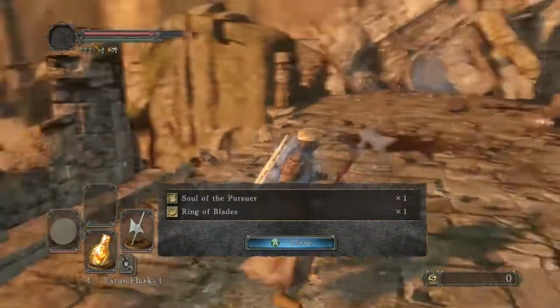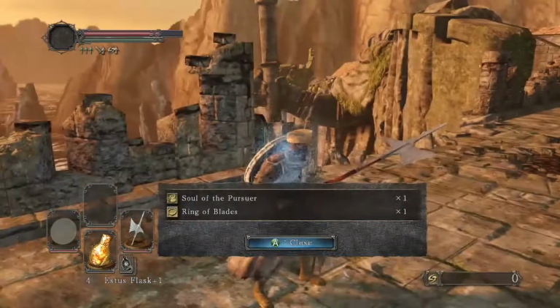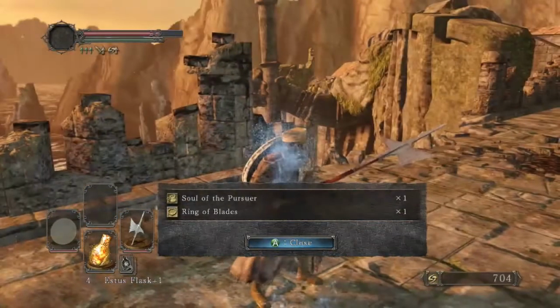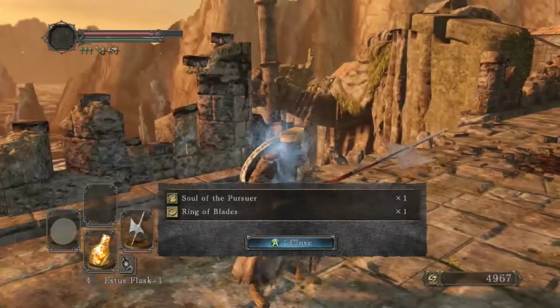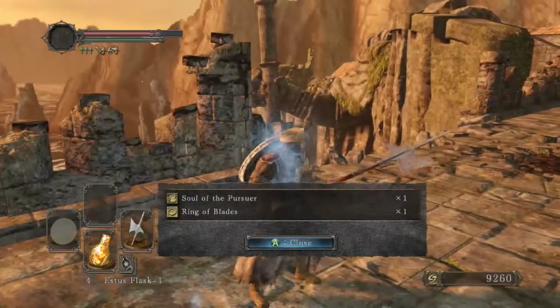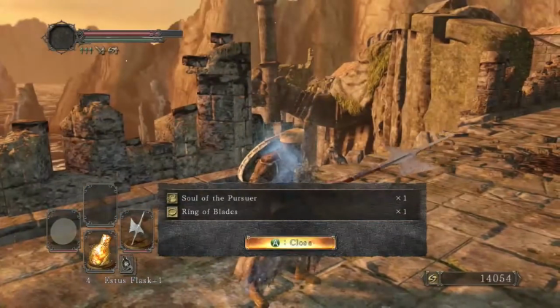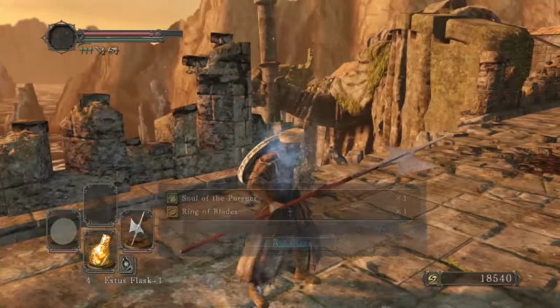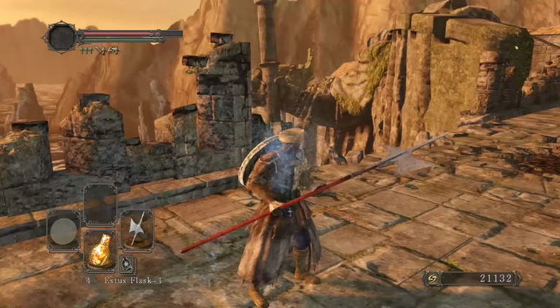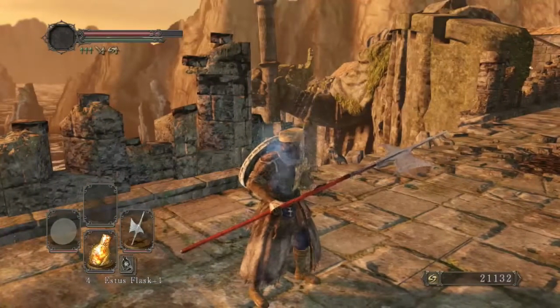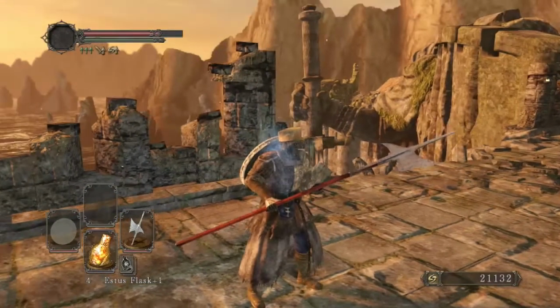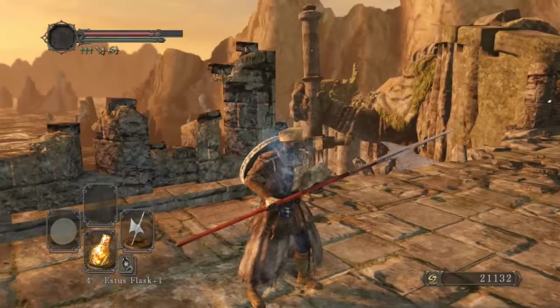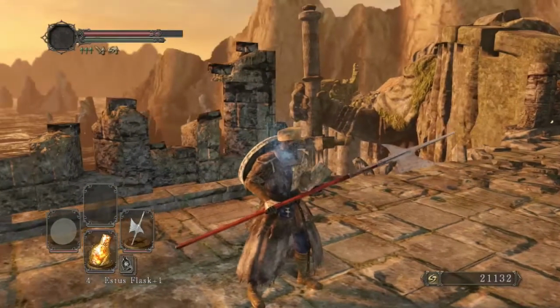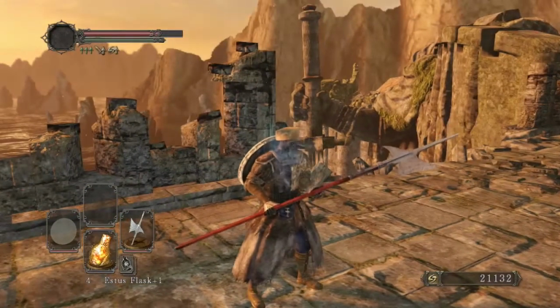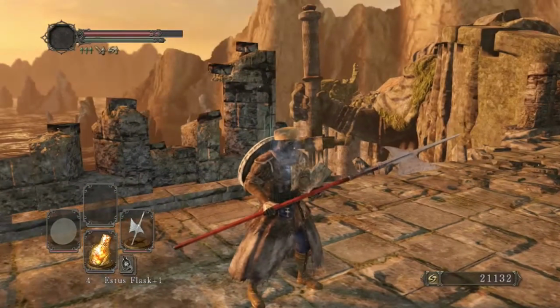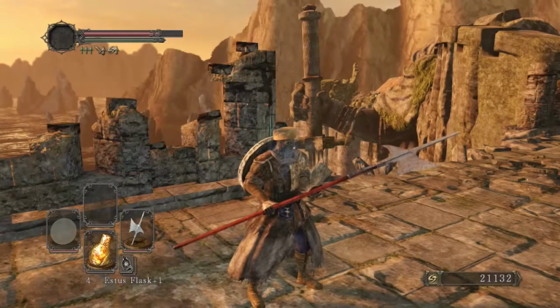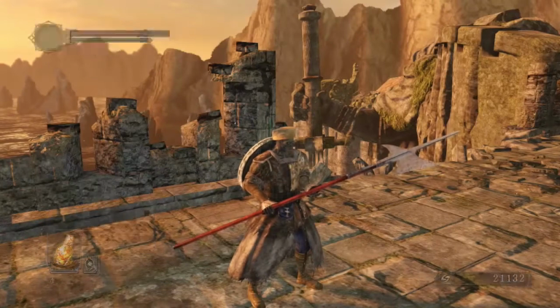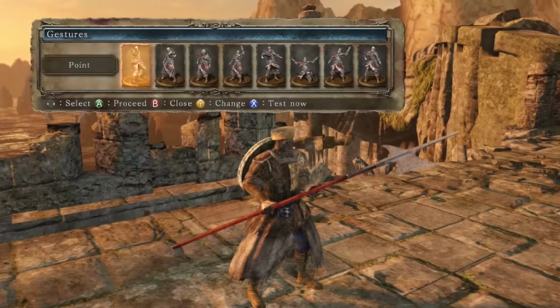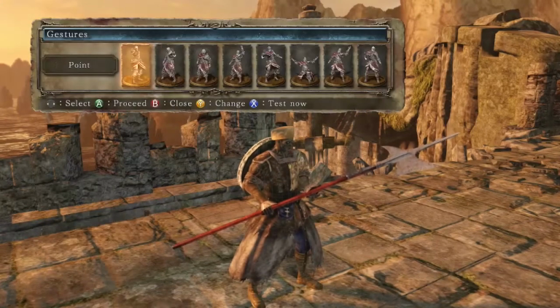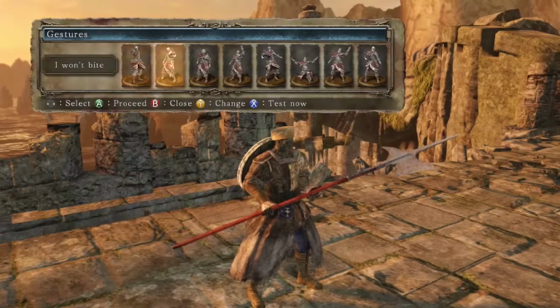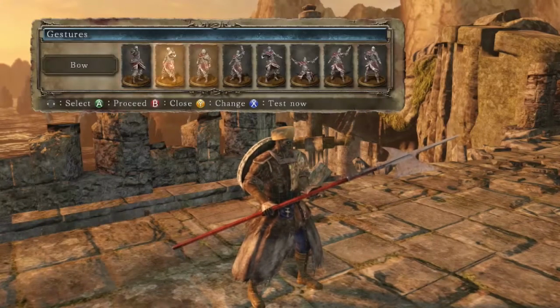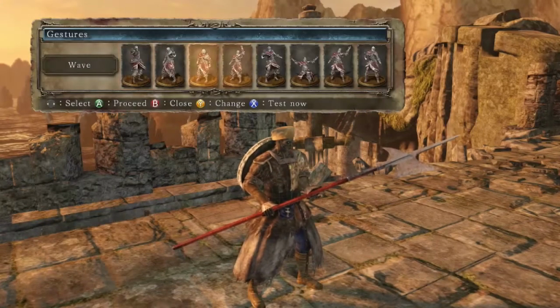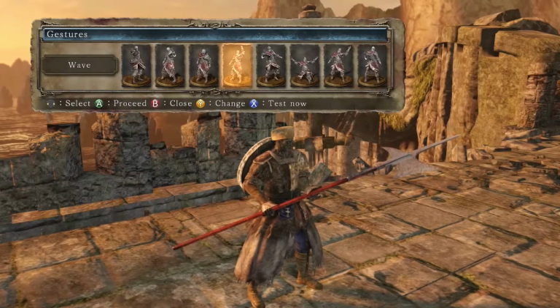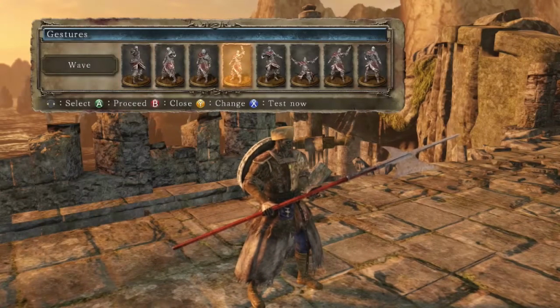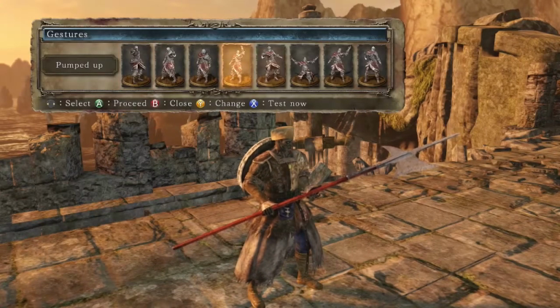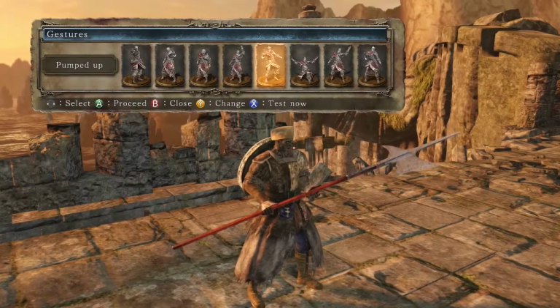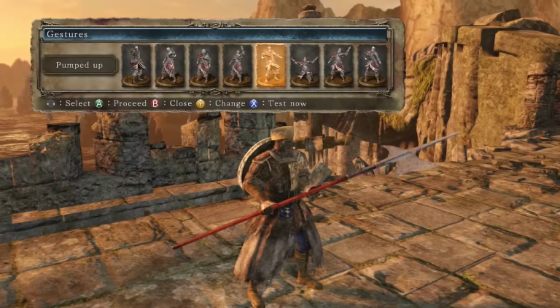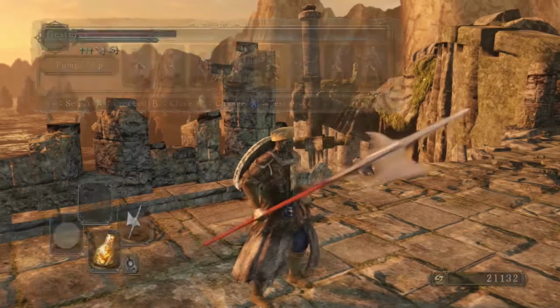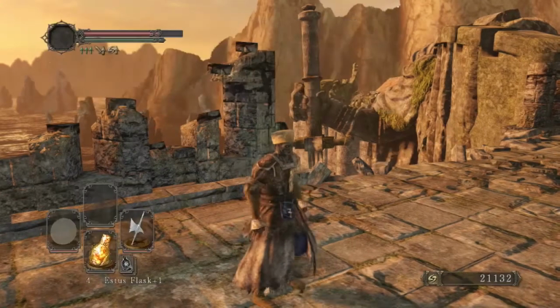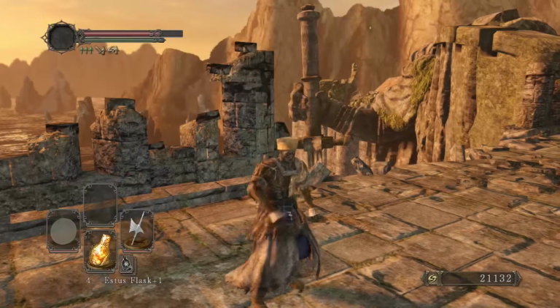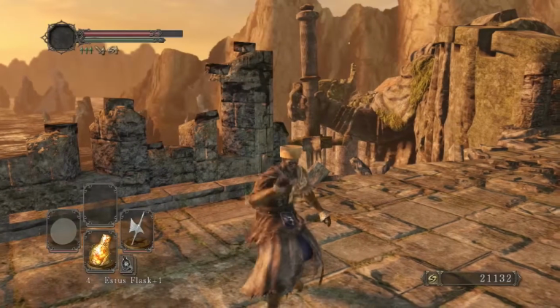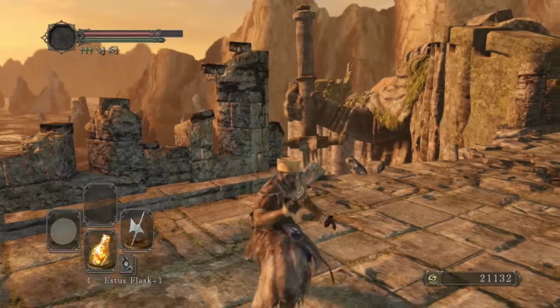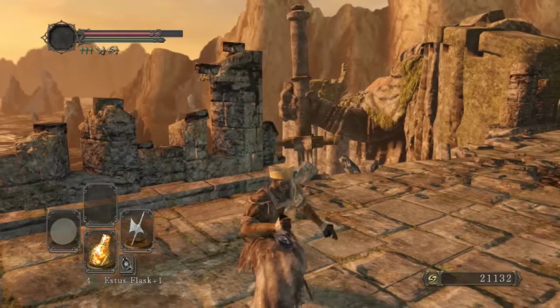It will take off 99% of his health. You then just need to get the final strike in and that is it — he's done, he's dusted, as simple as that.